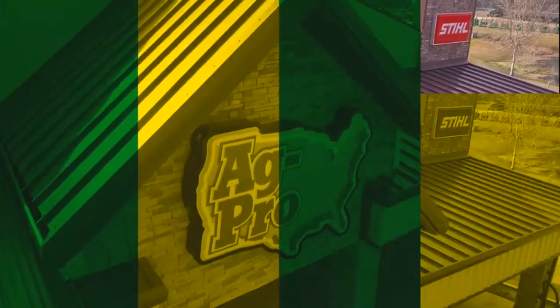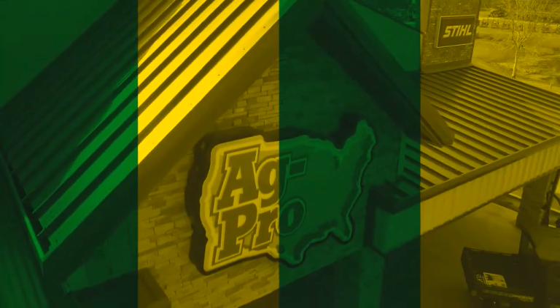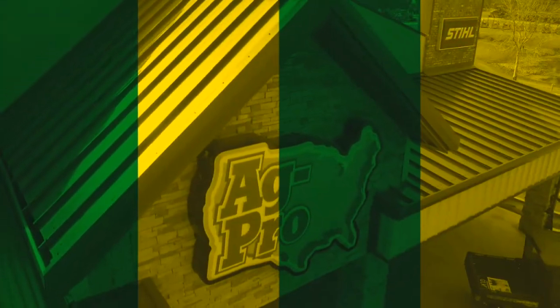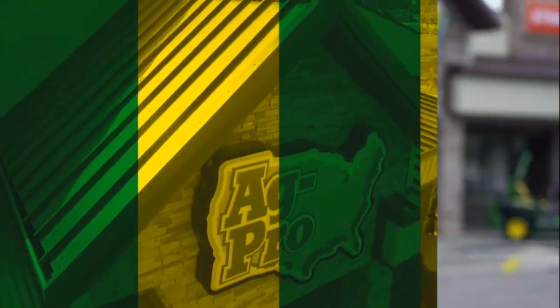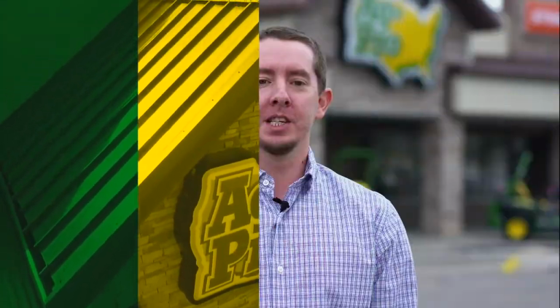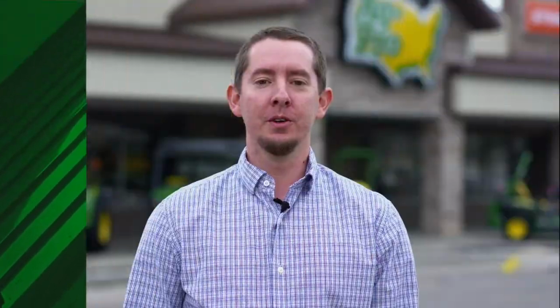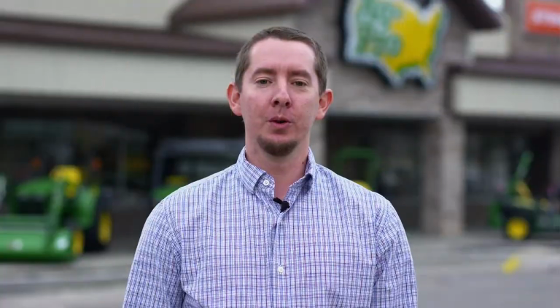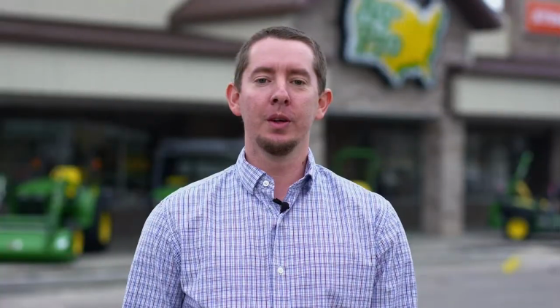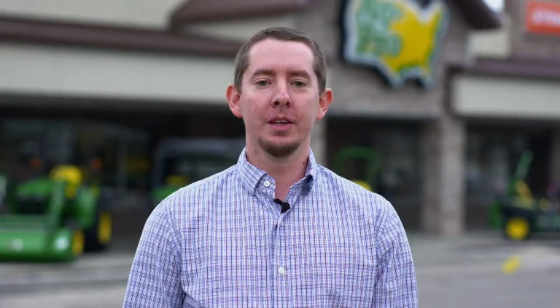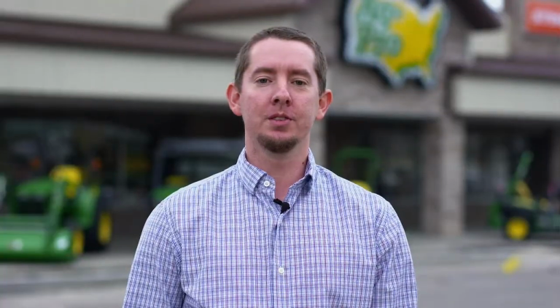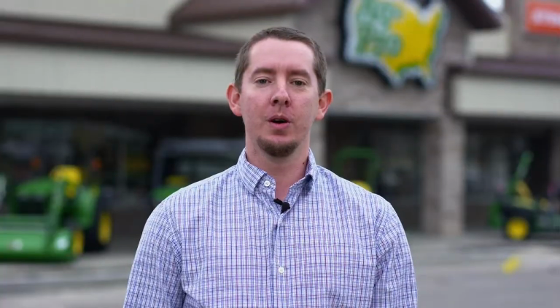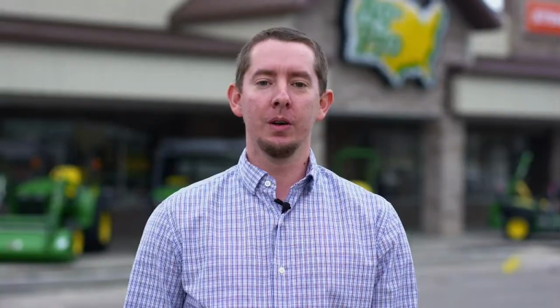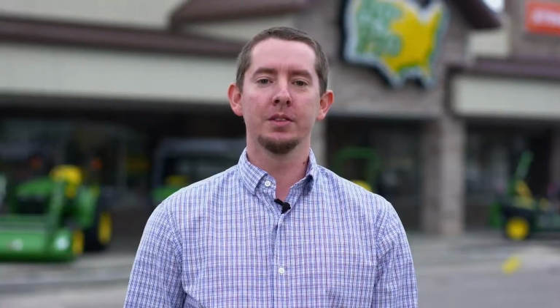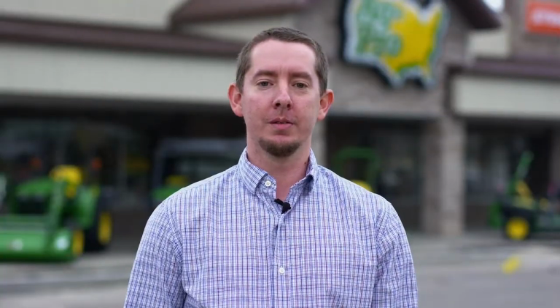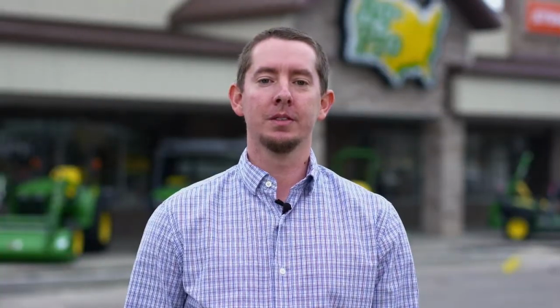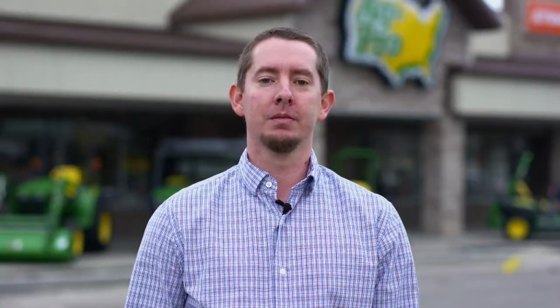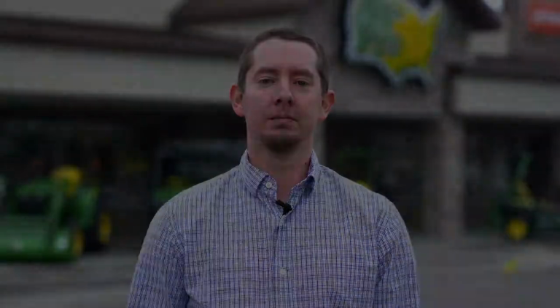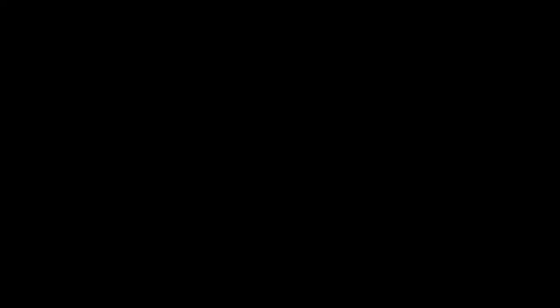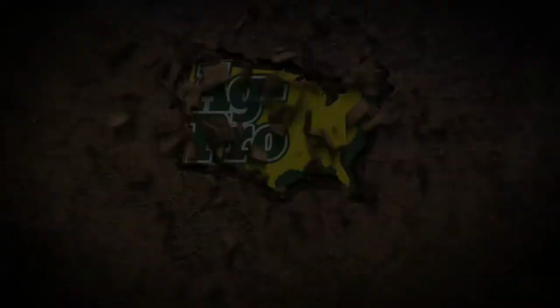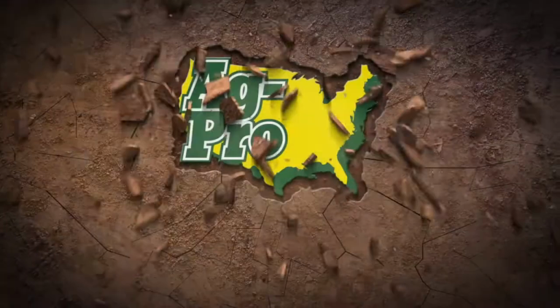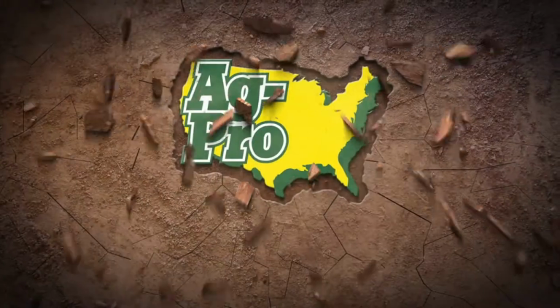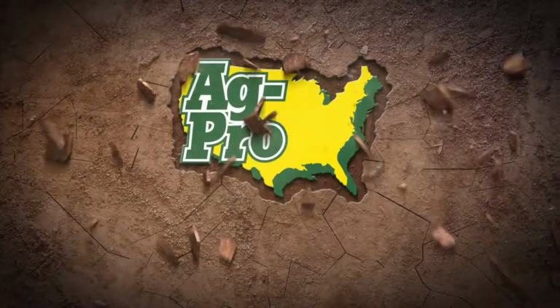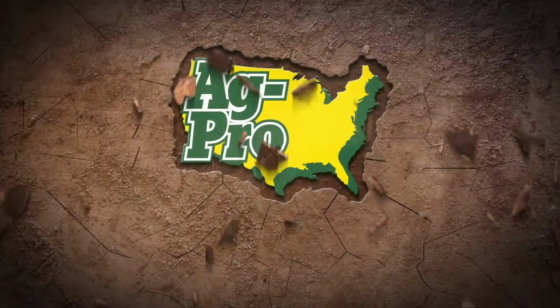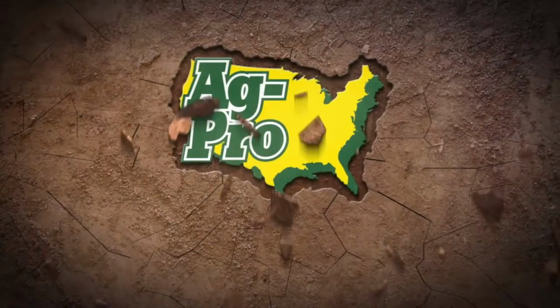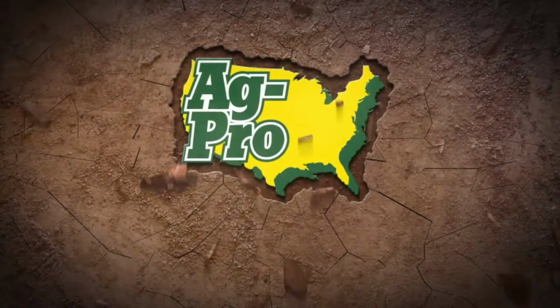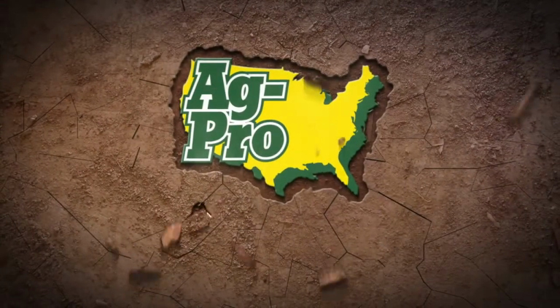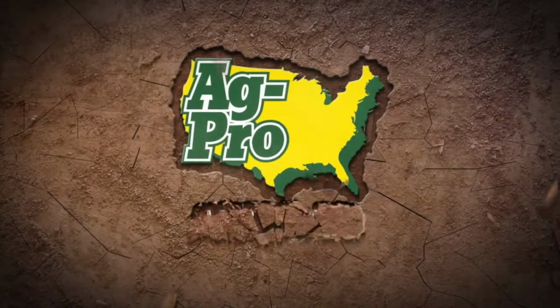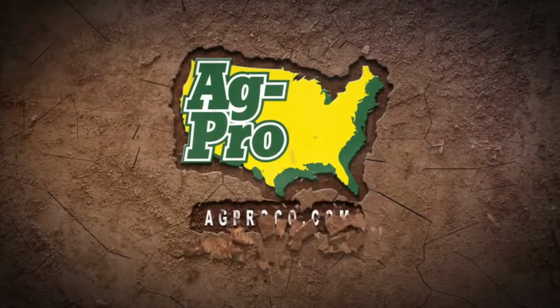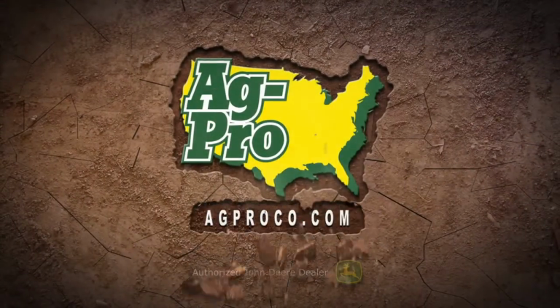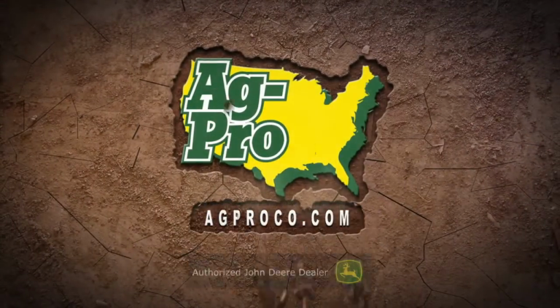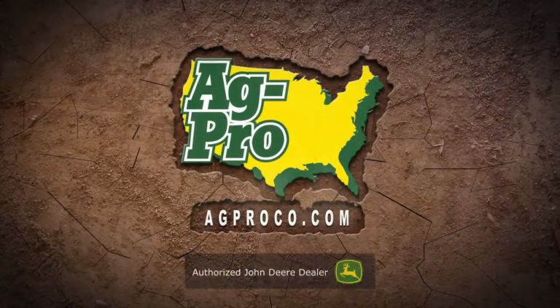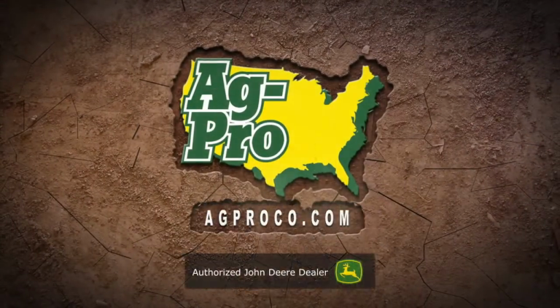AgPro in Gainesville, Florida is strong on service. AgPro, strong on service.